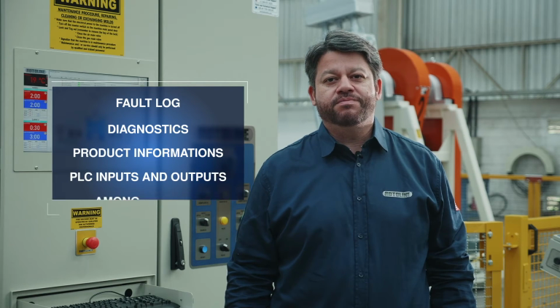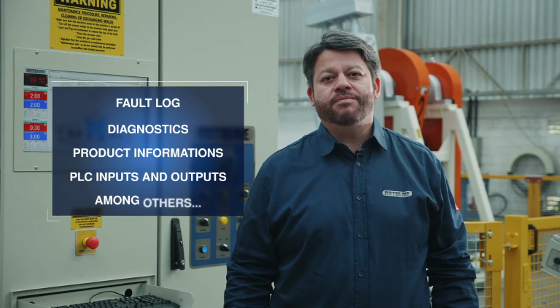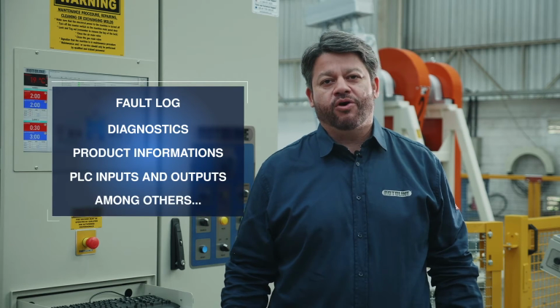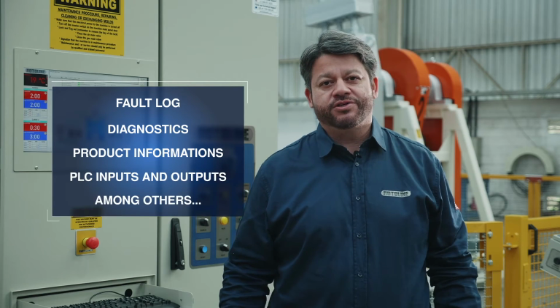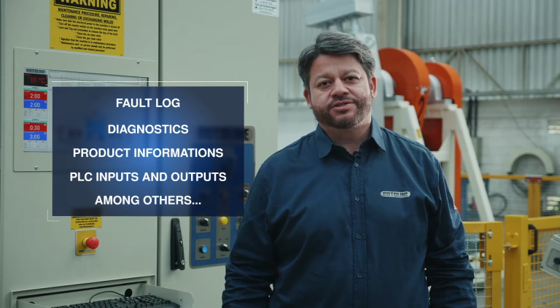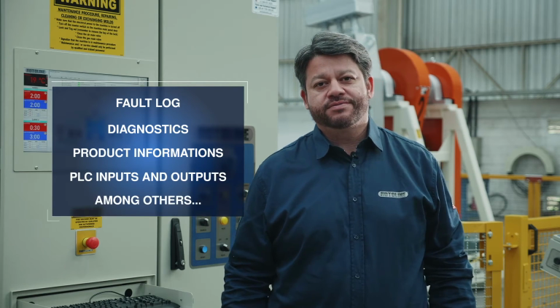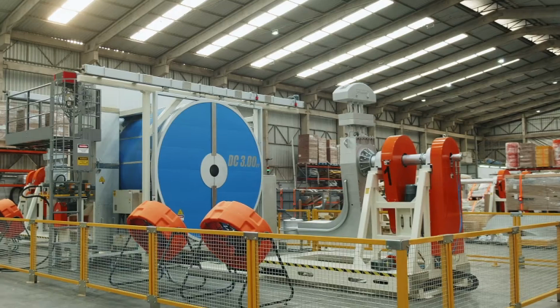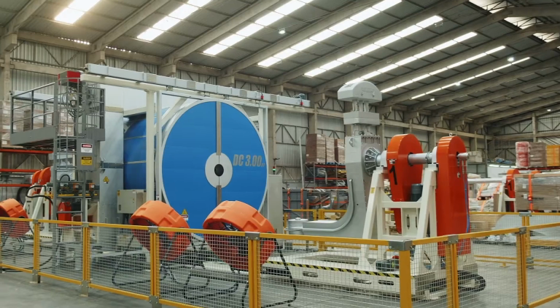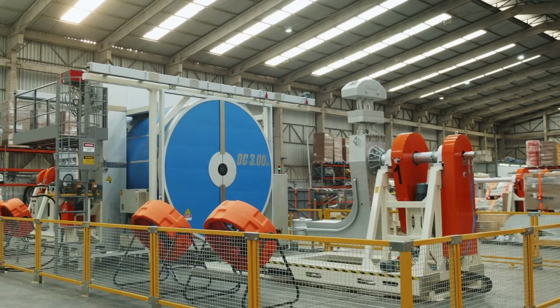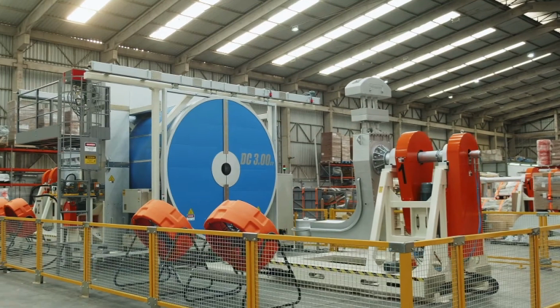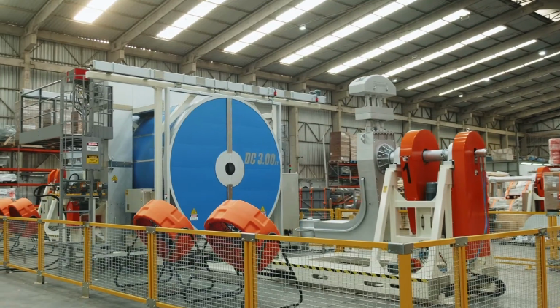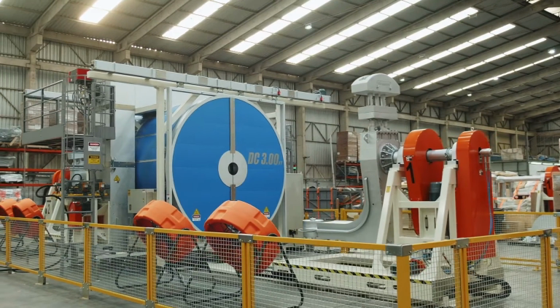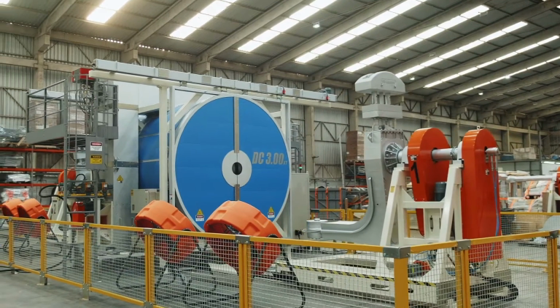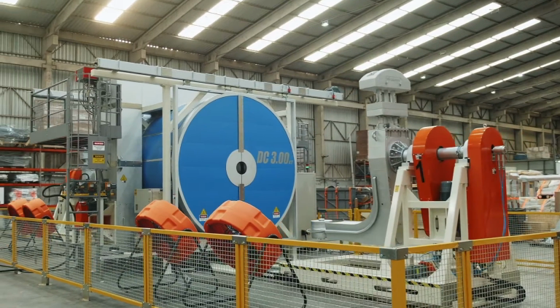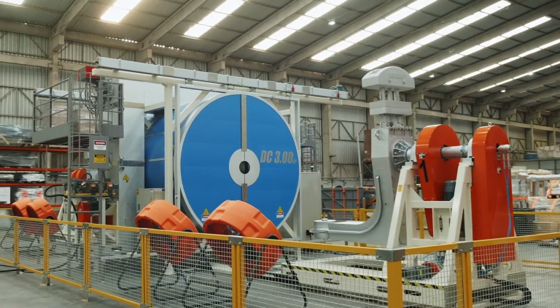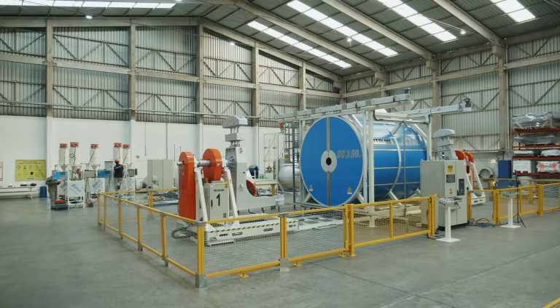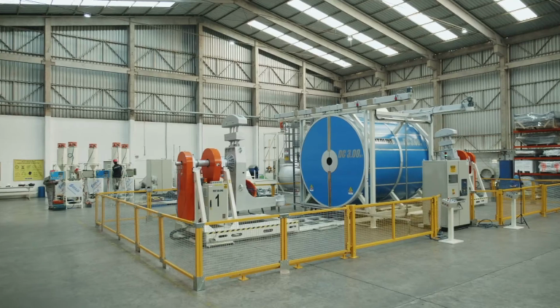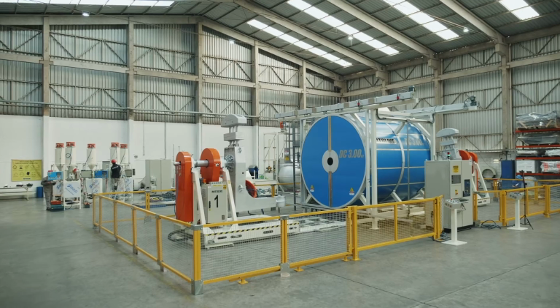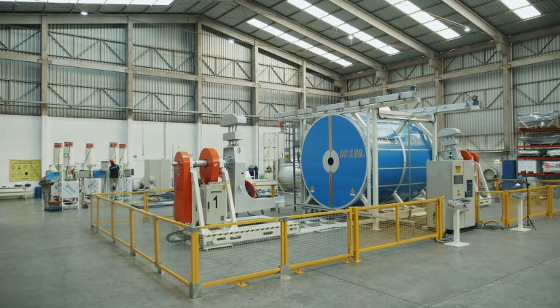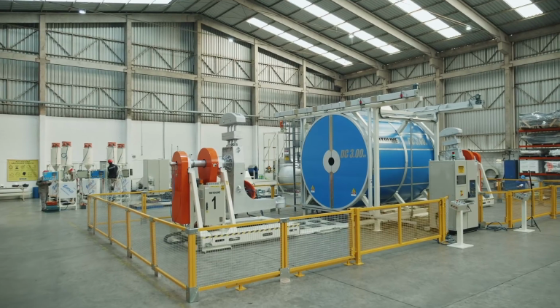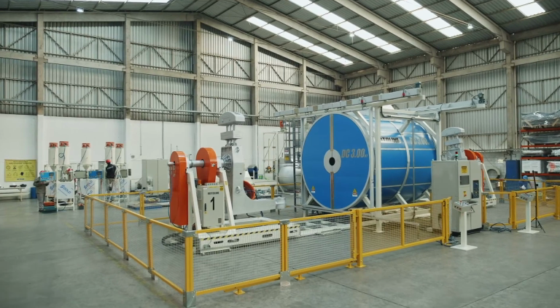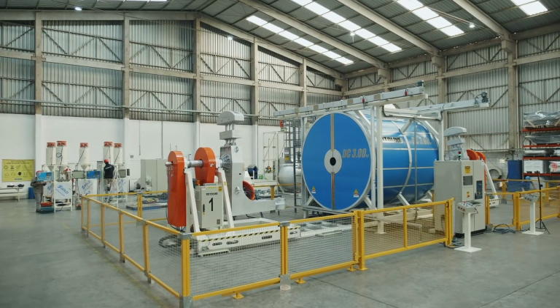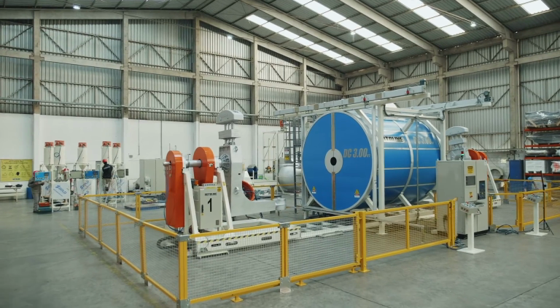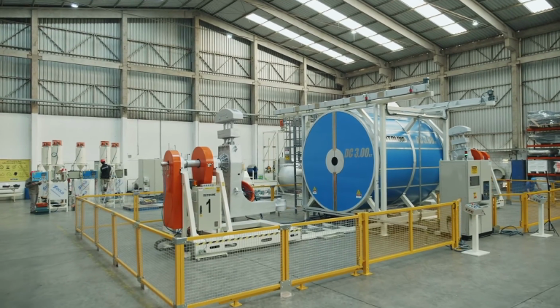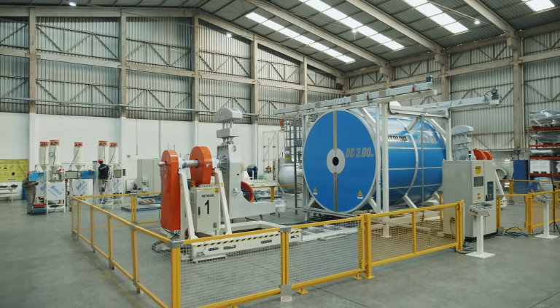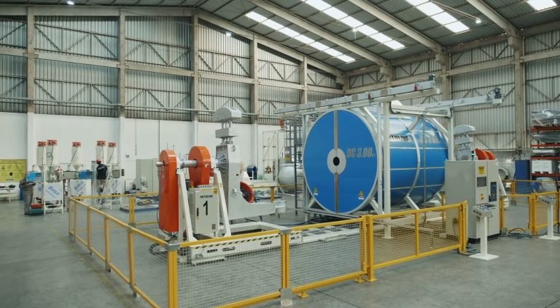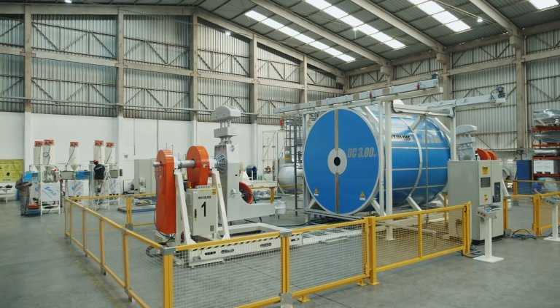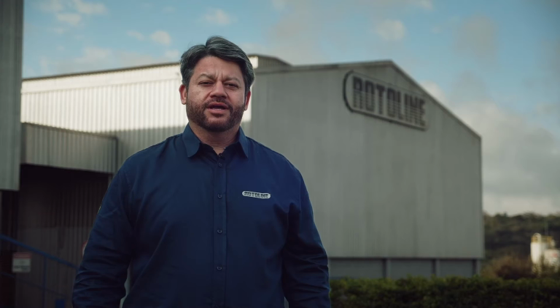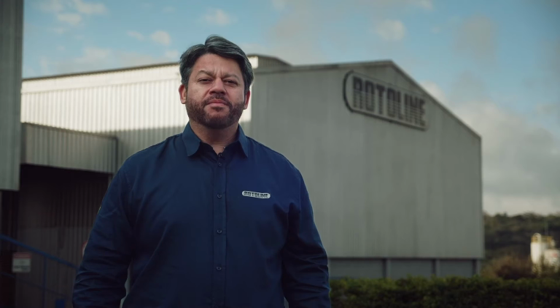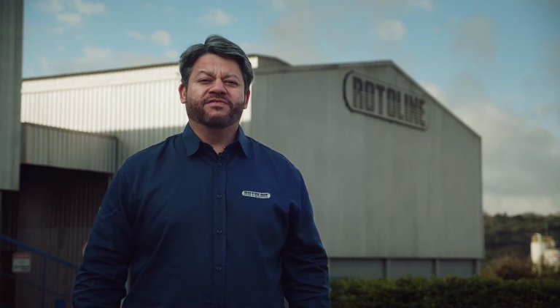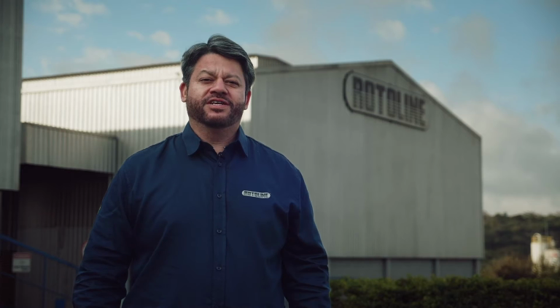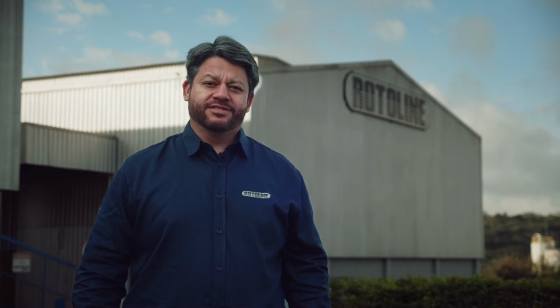Now you know a little bit more about the Shuttle Rotational Molding Machine. Come and visit us!